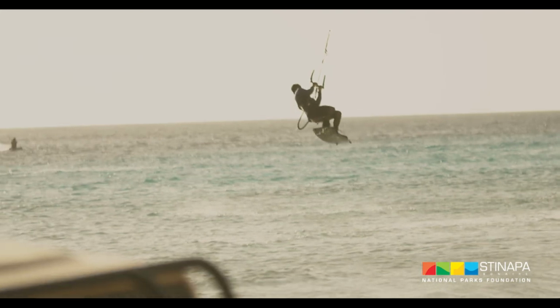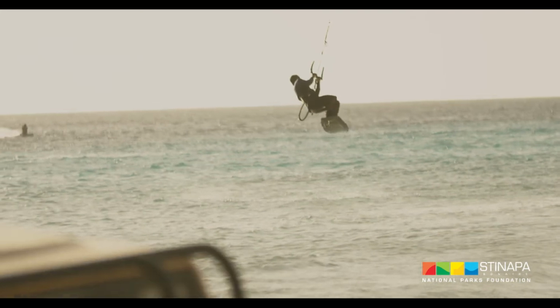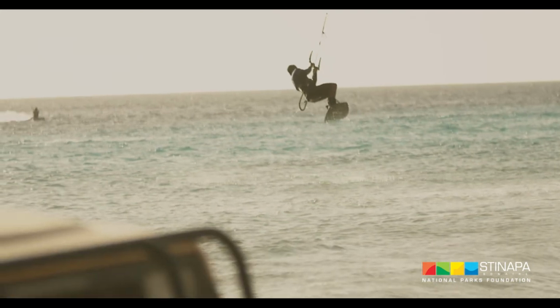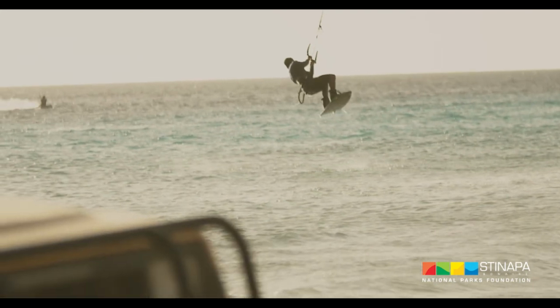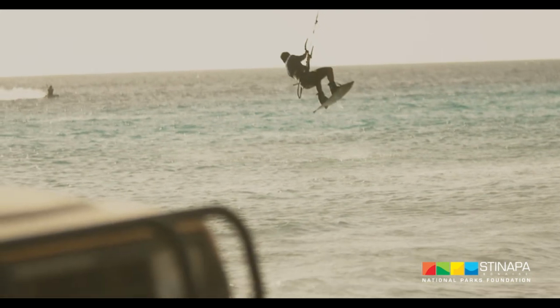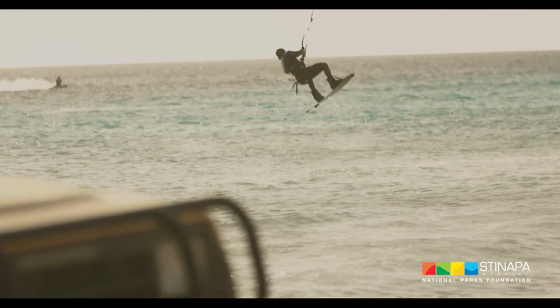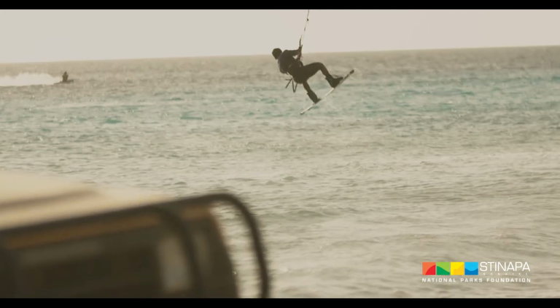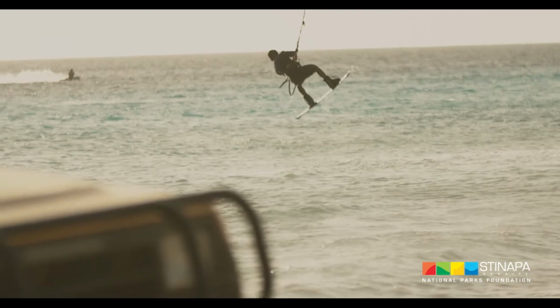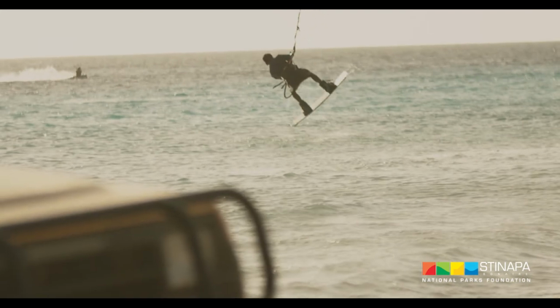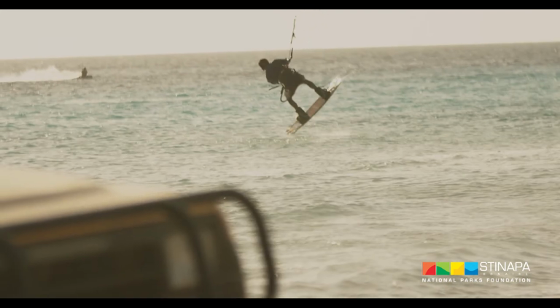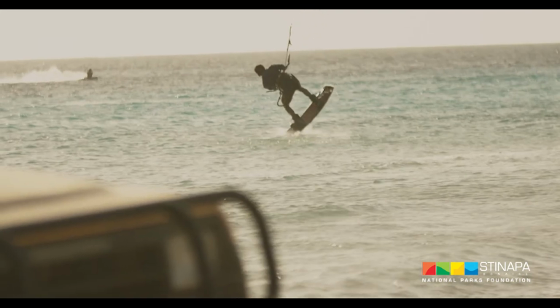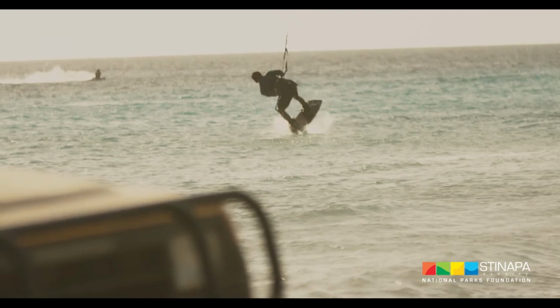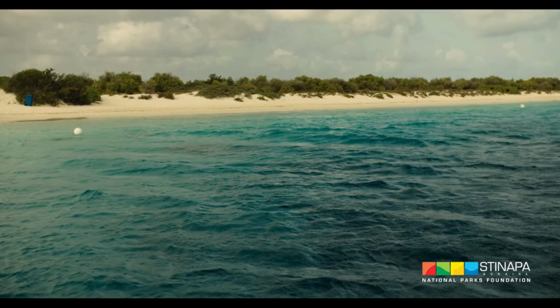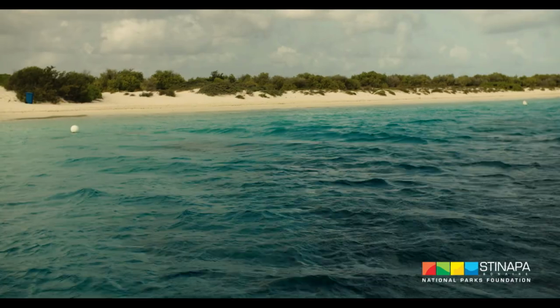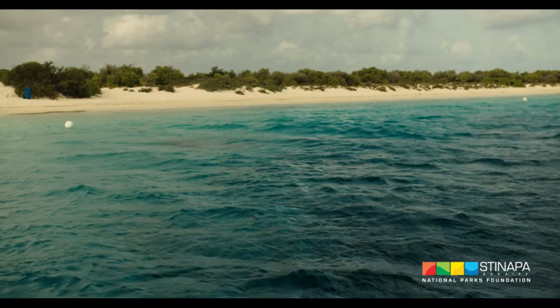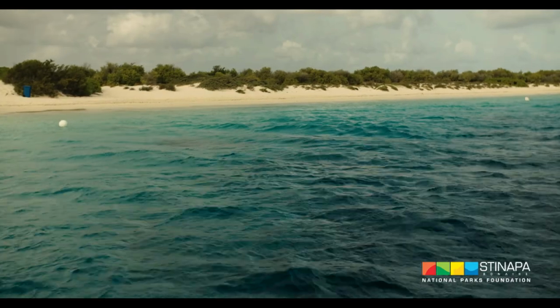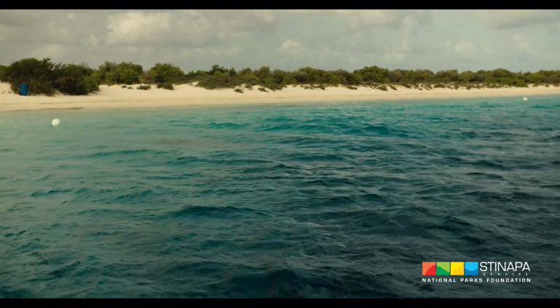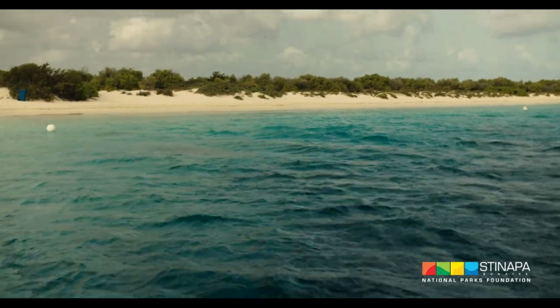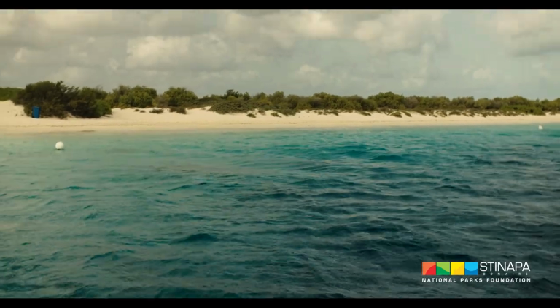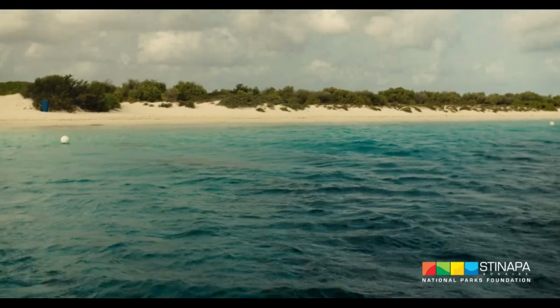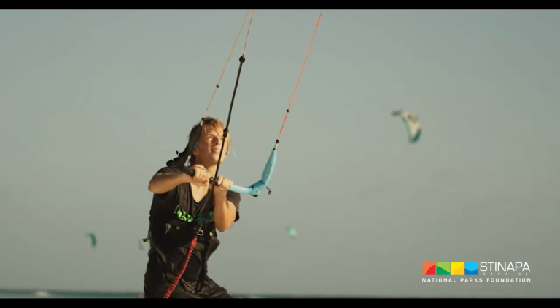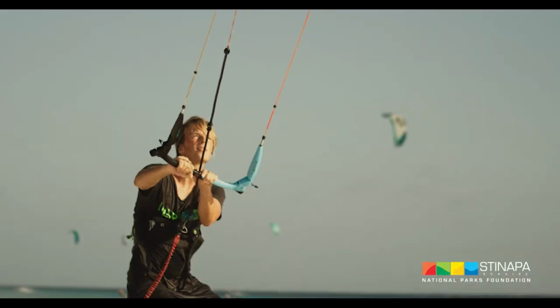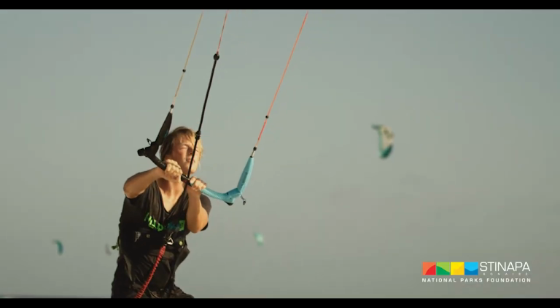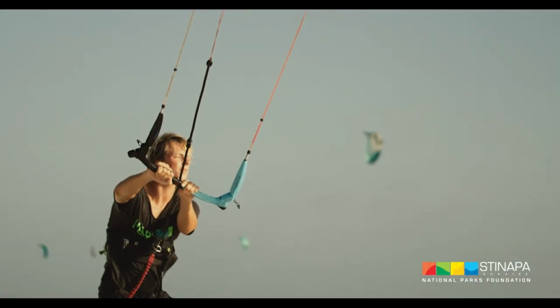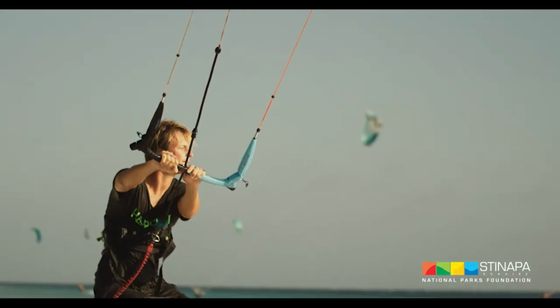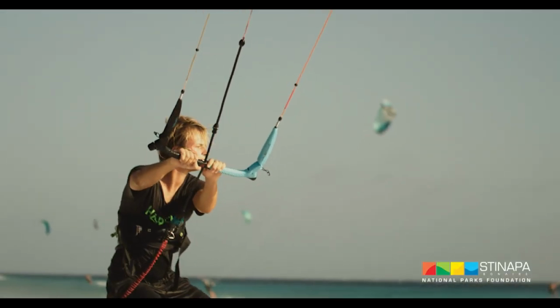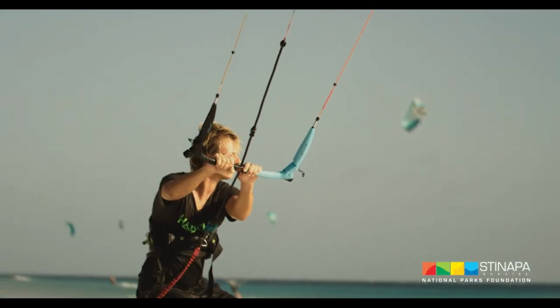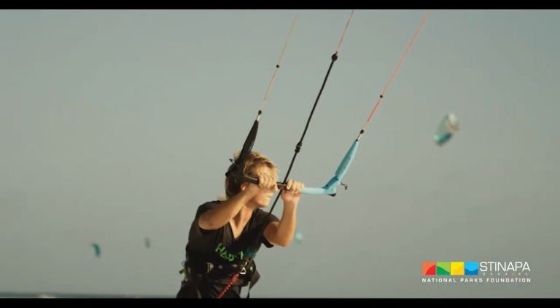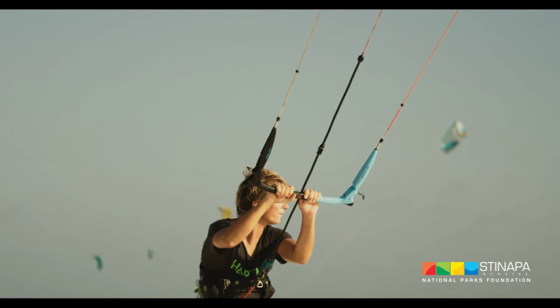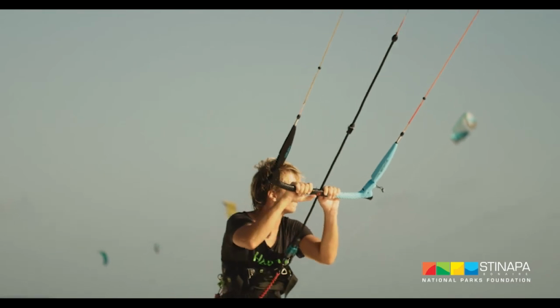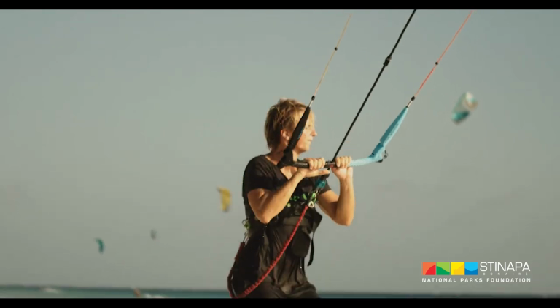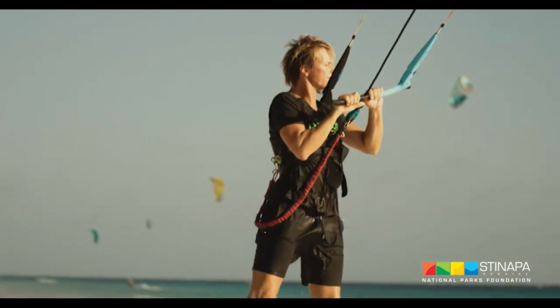It is not allowed to land with your kite at Klein Bonaire or start from the beach of Klein Bonaire.